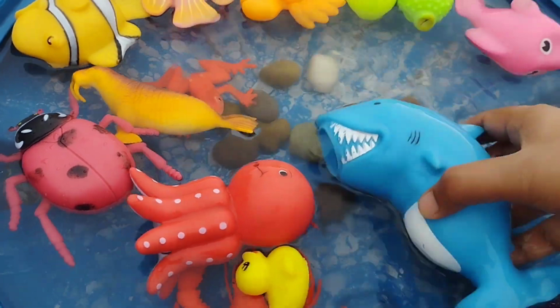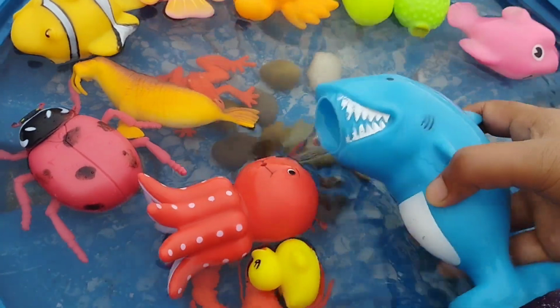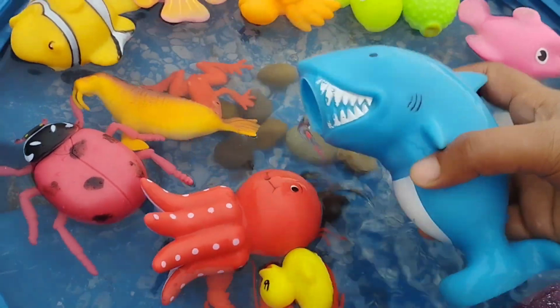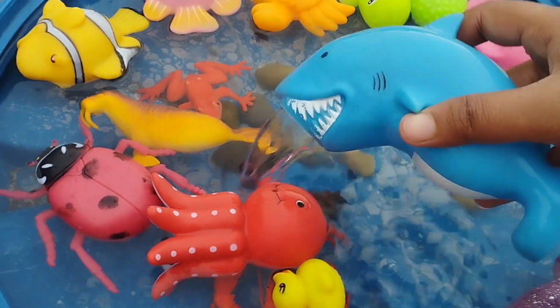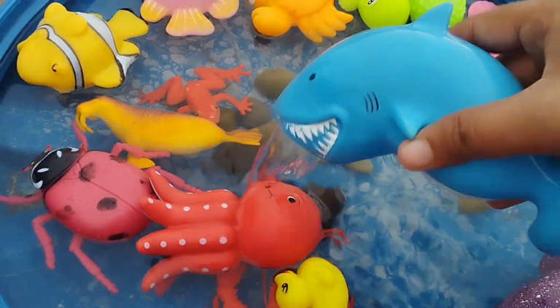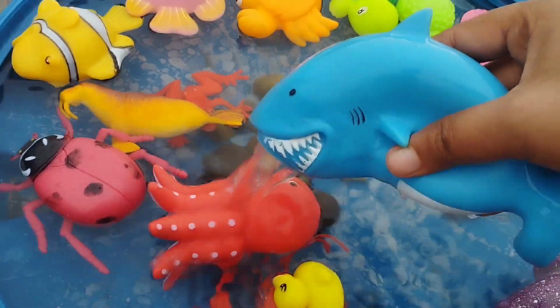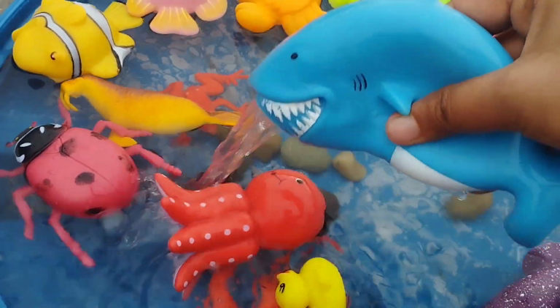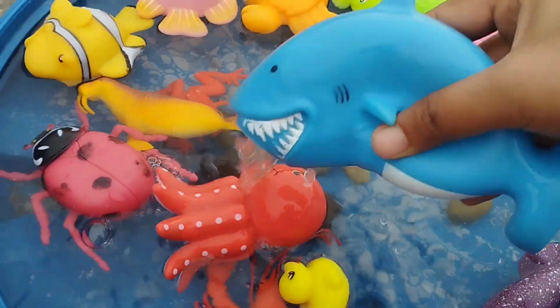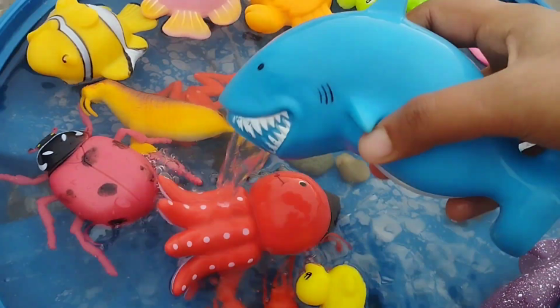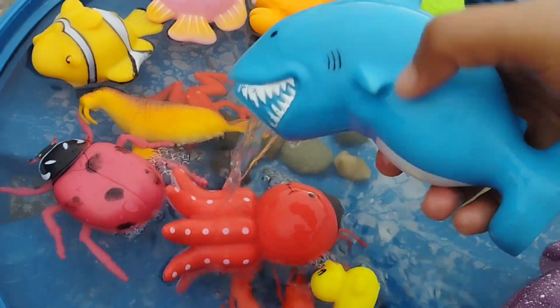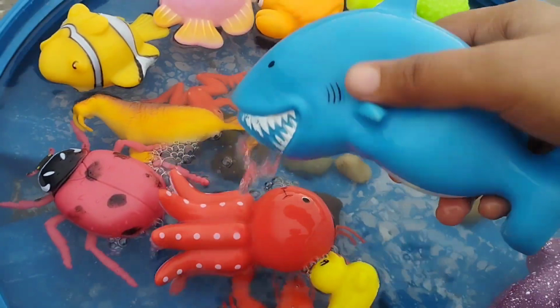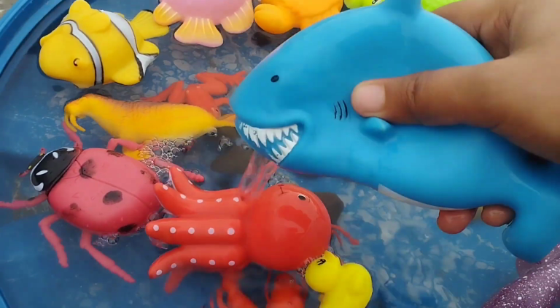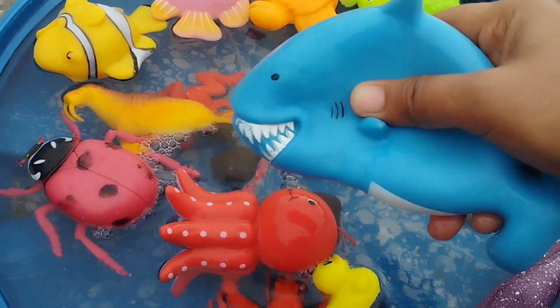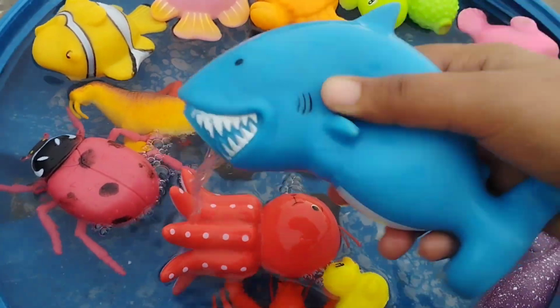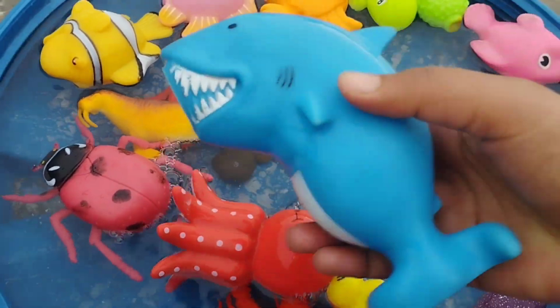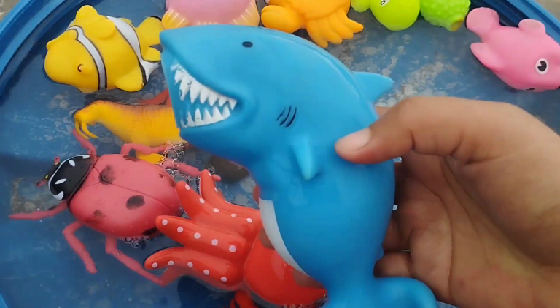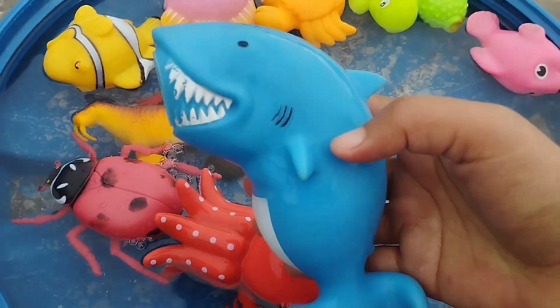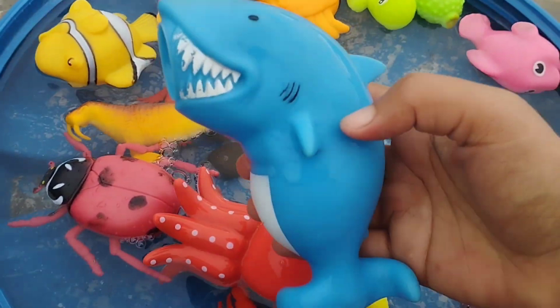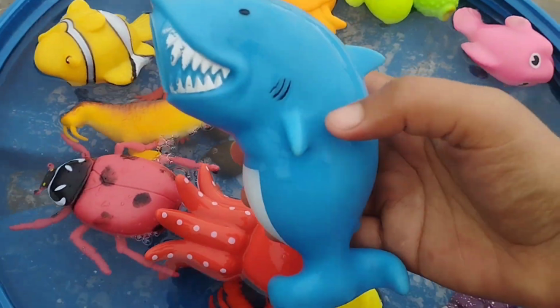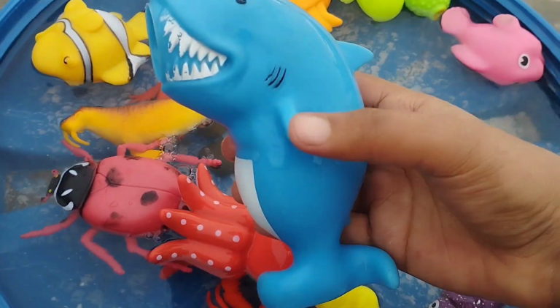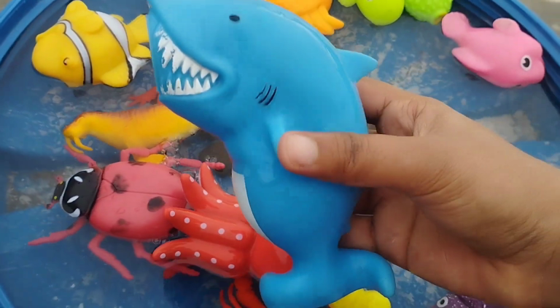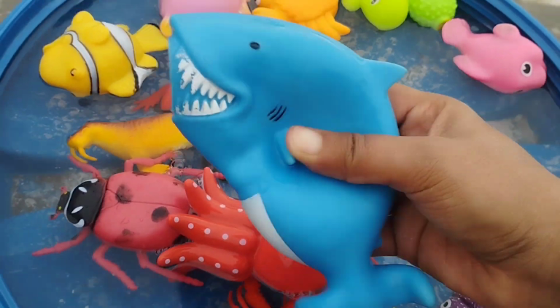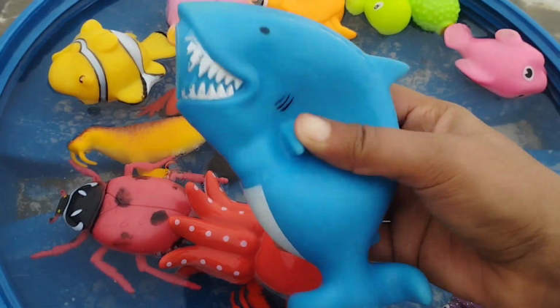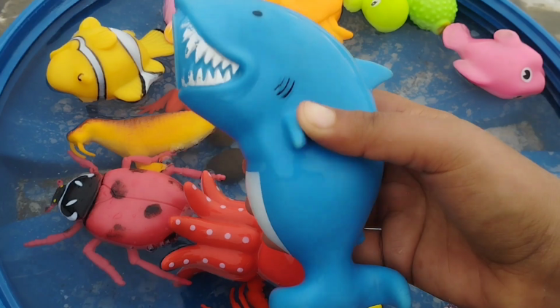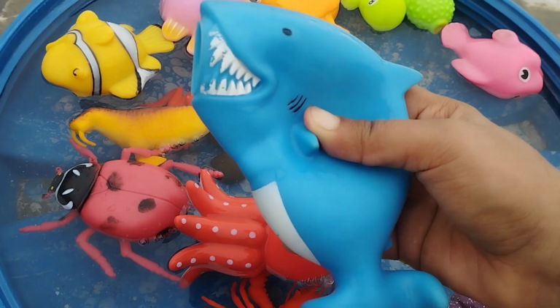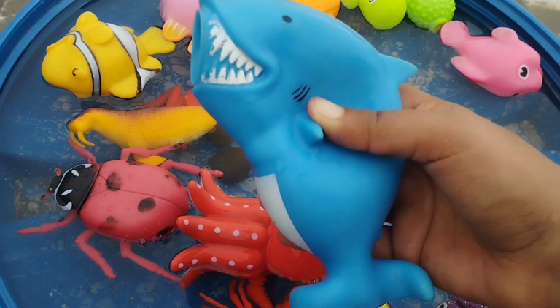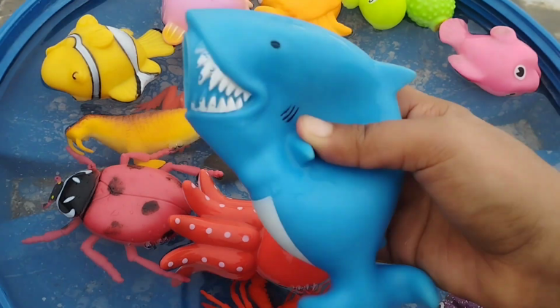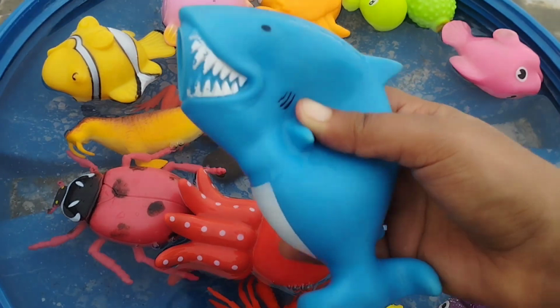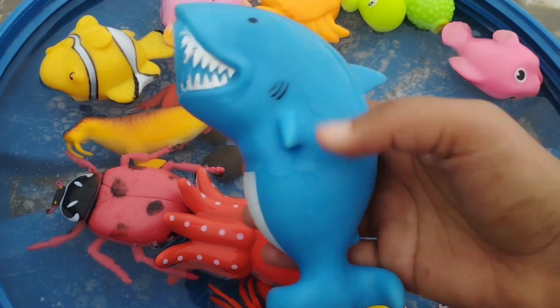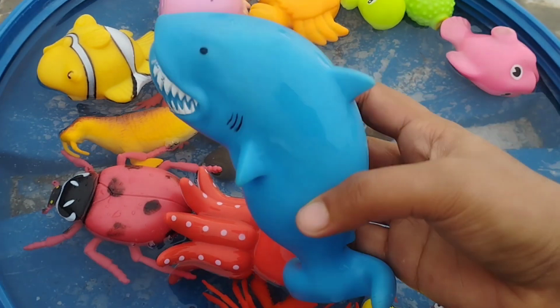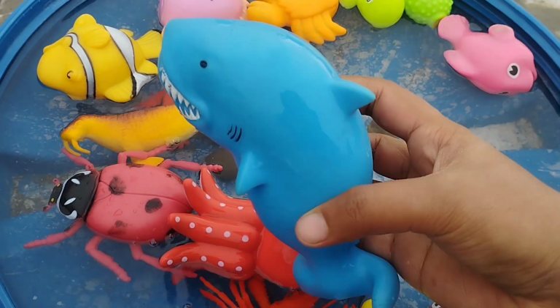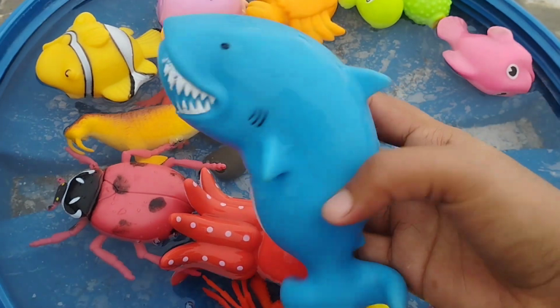The next sea animal is a shark. This is a shark.